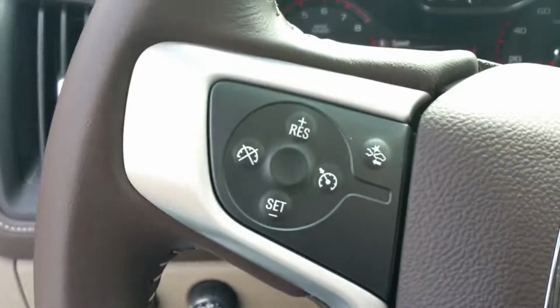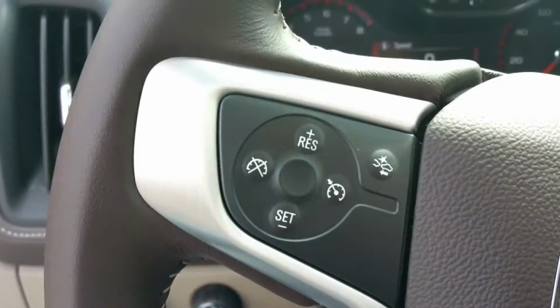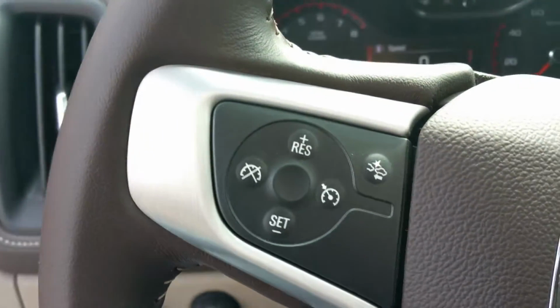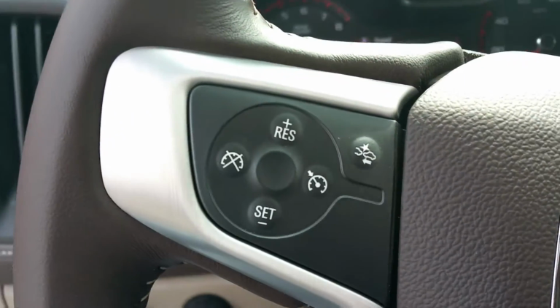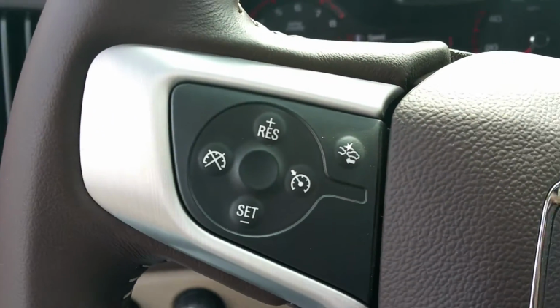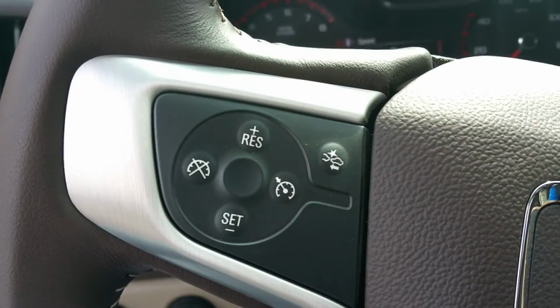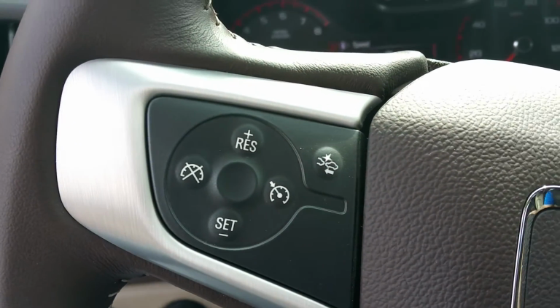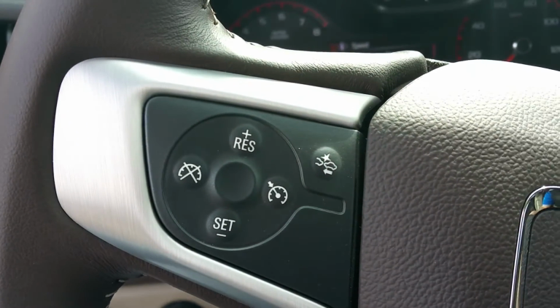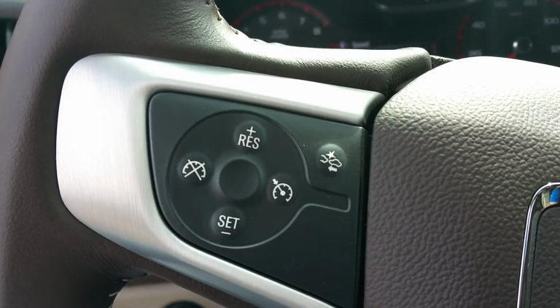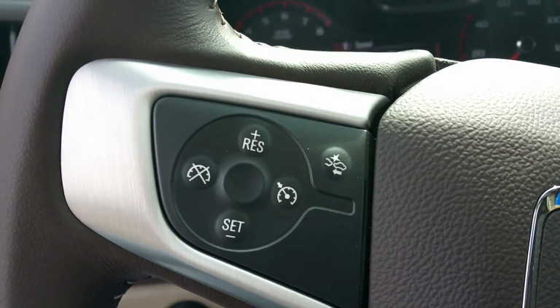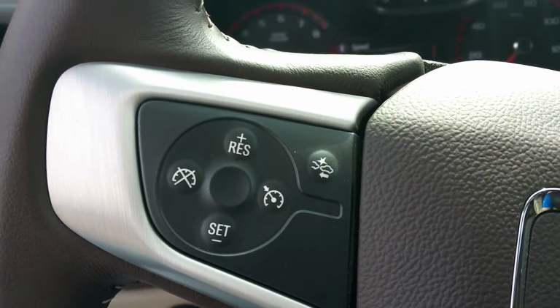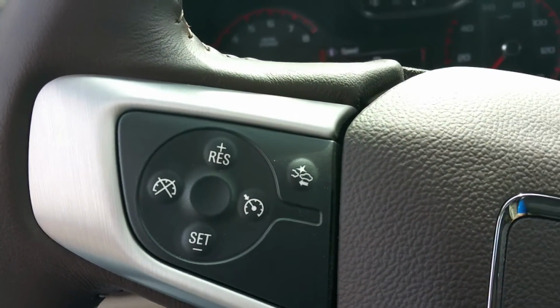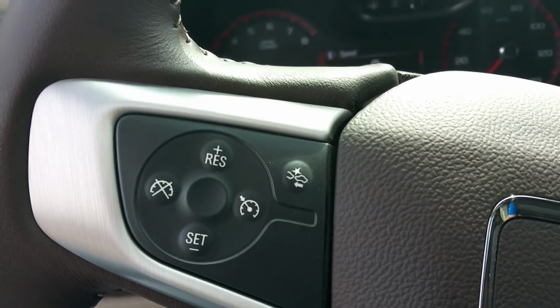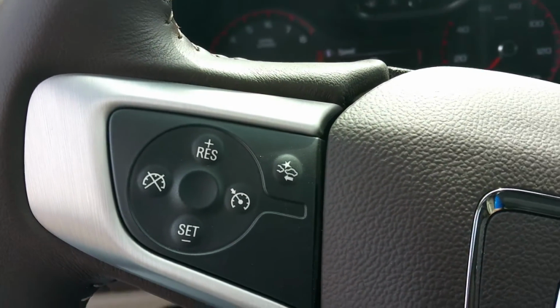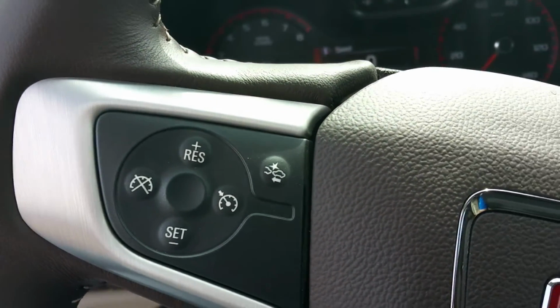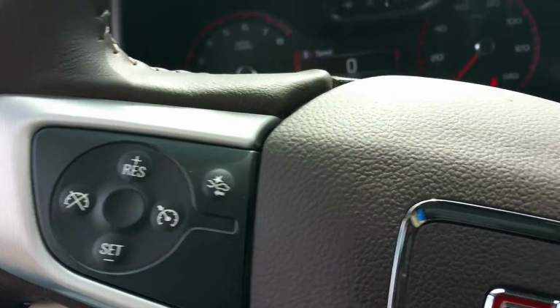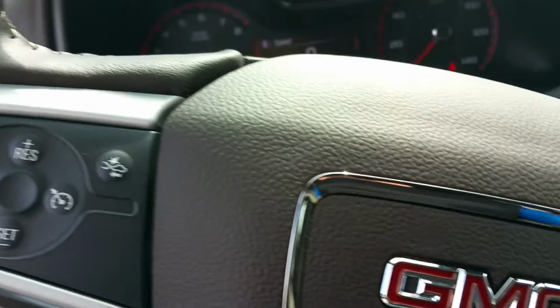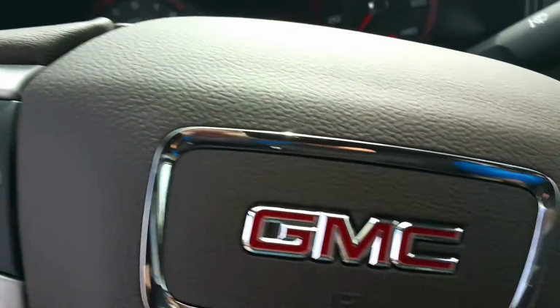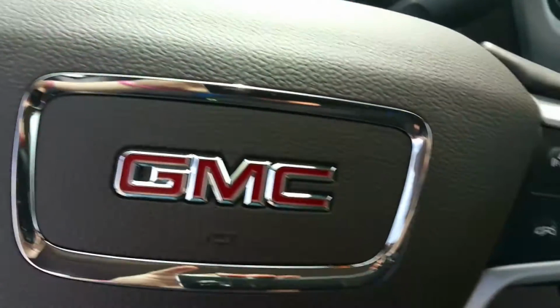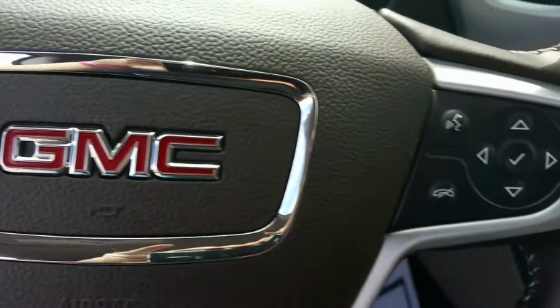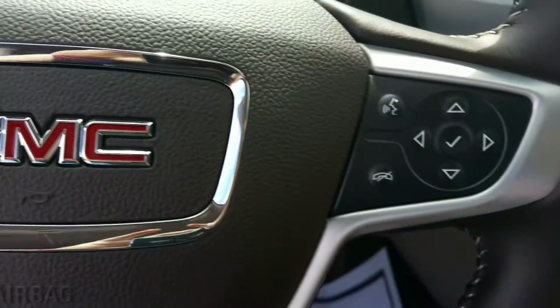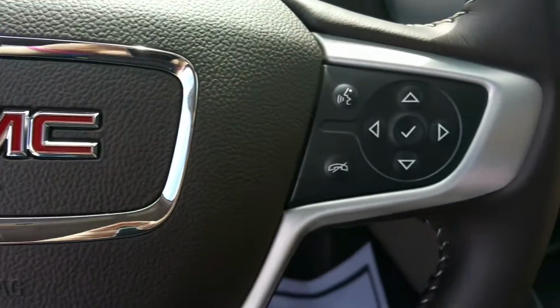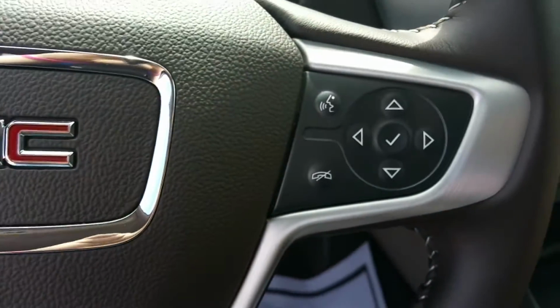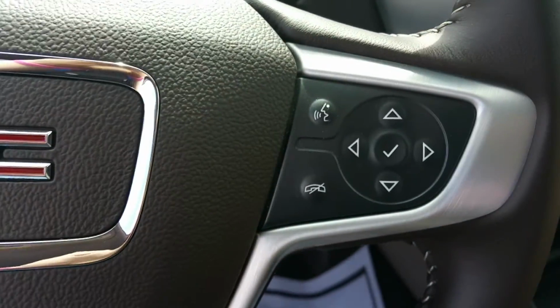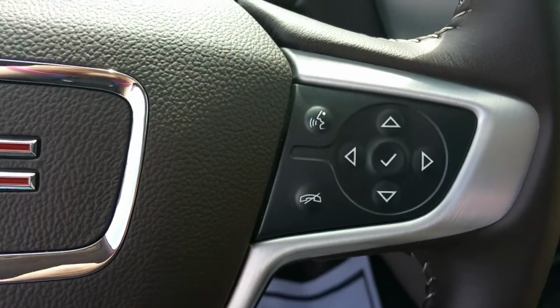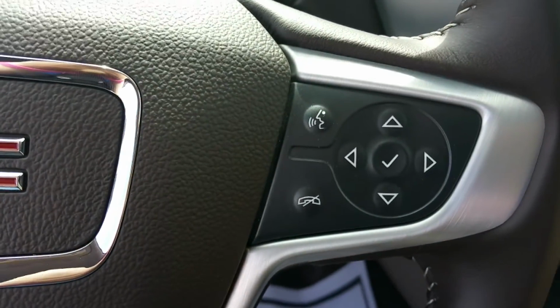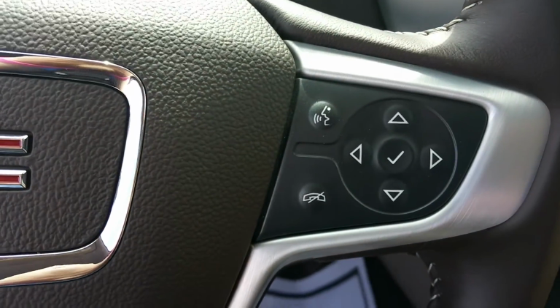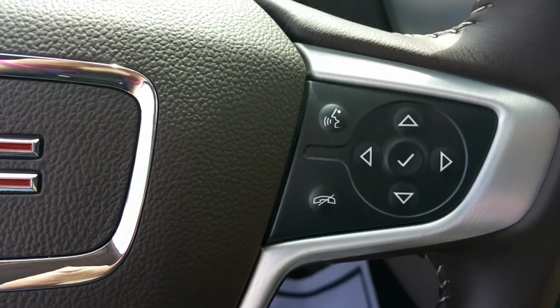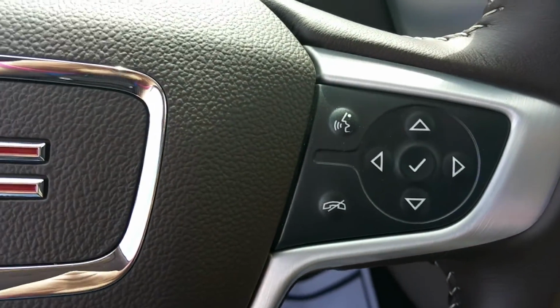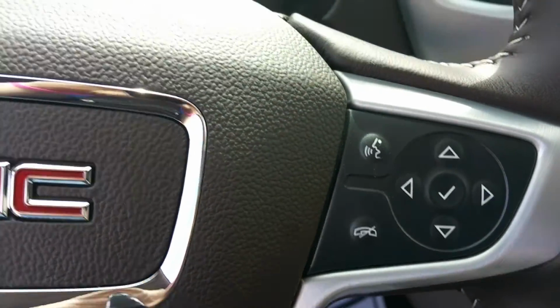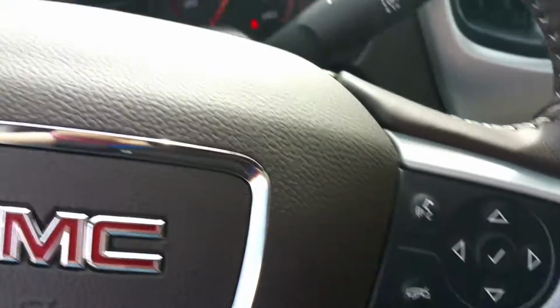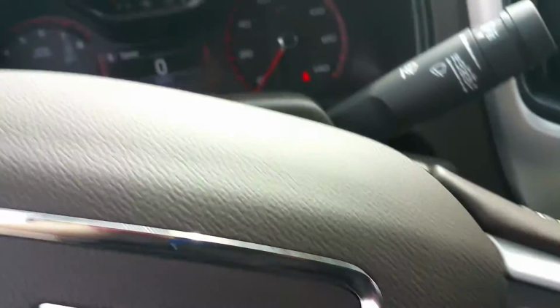There's your cruise, forward collision alert, and phone controls.